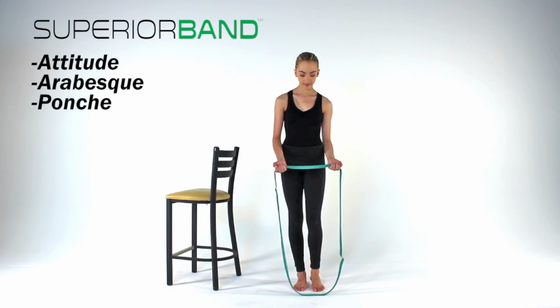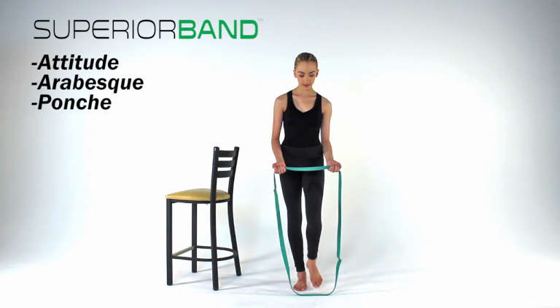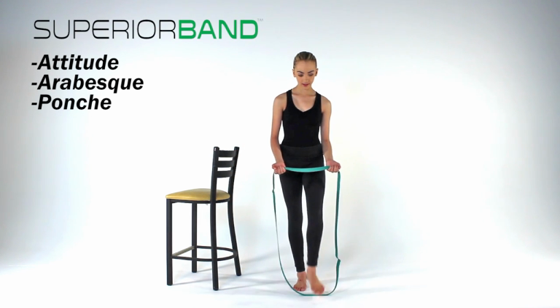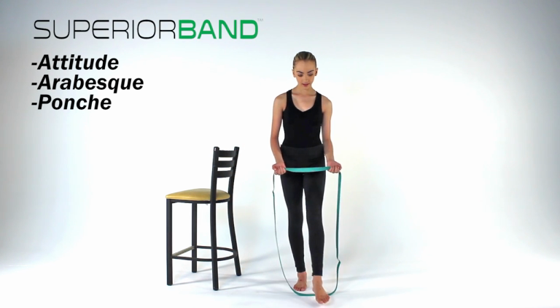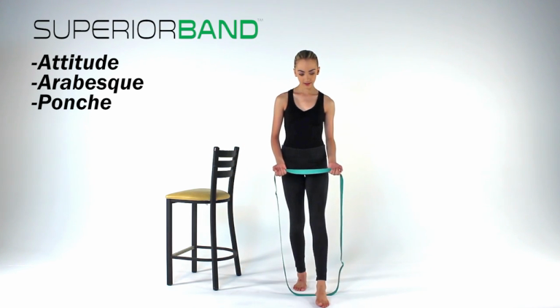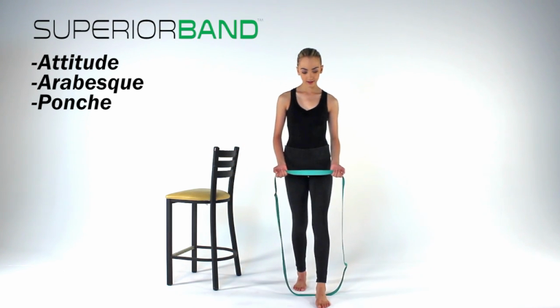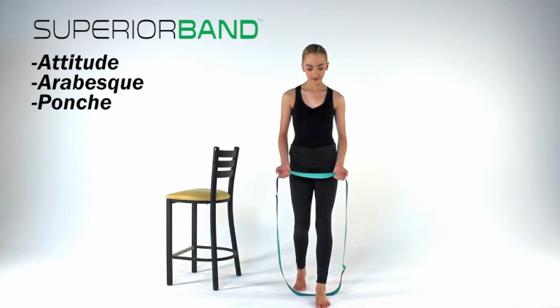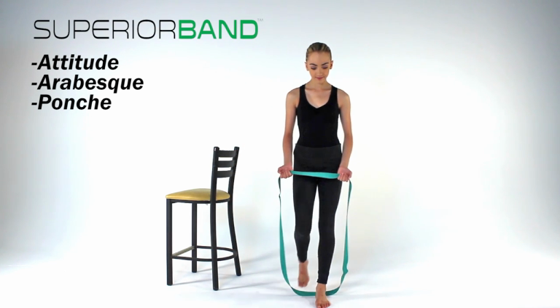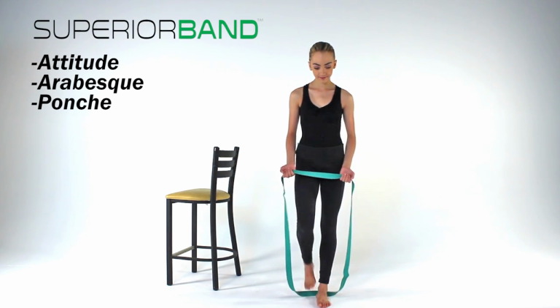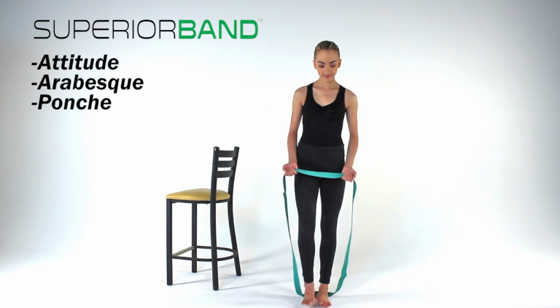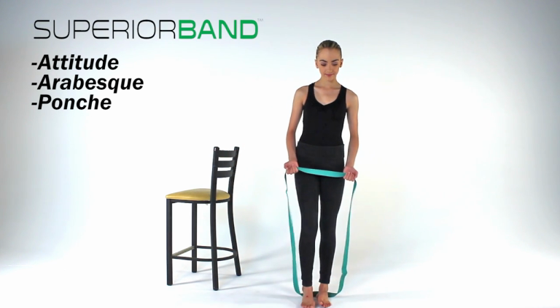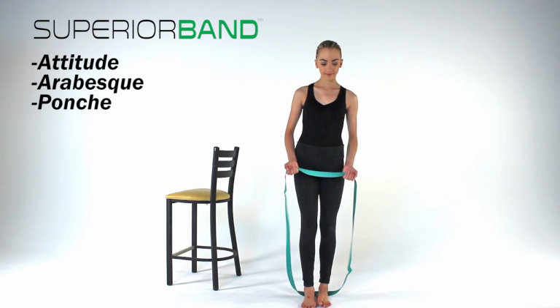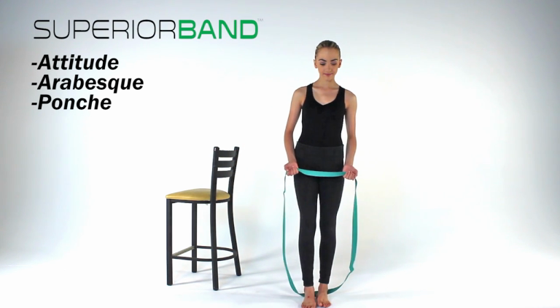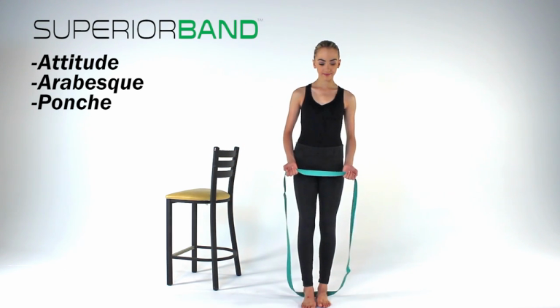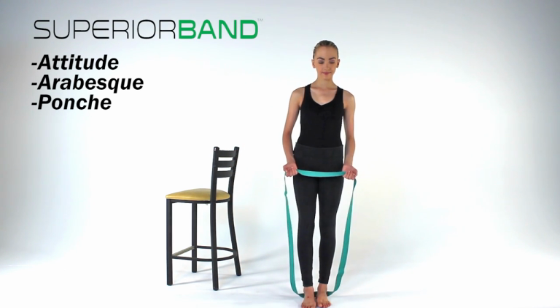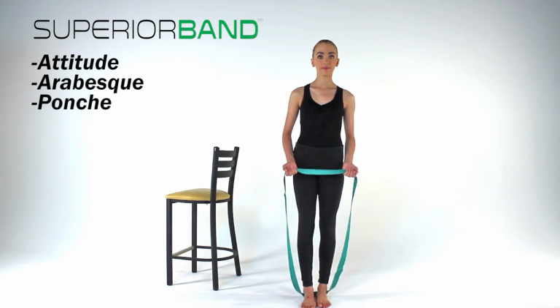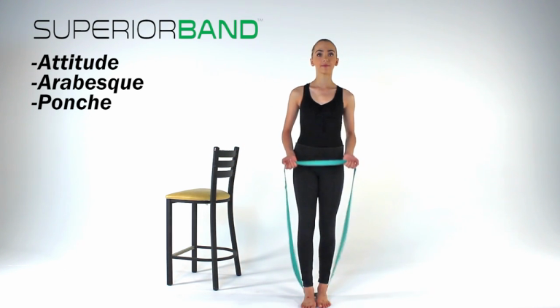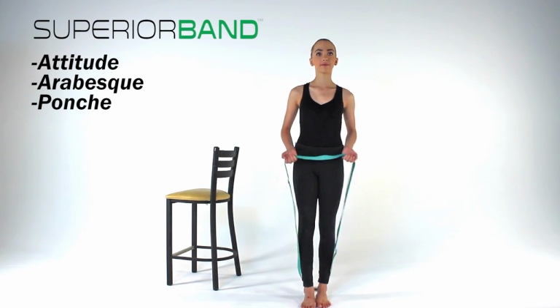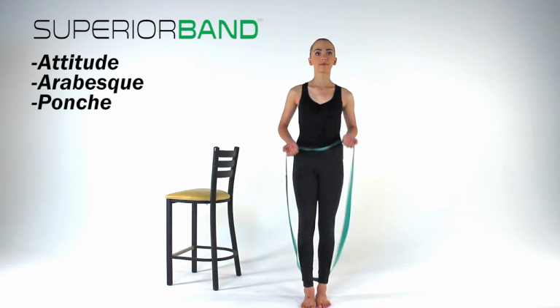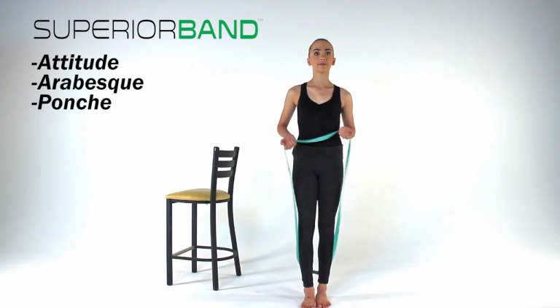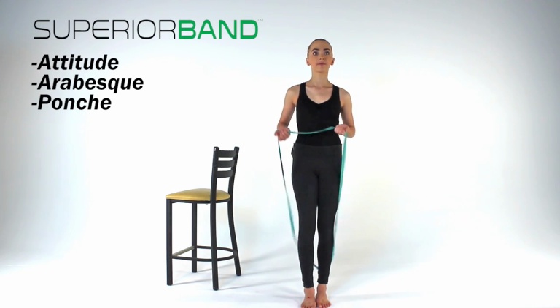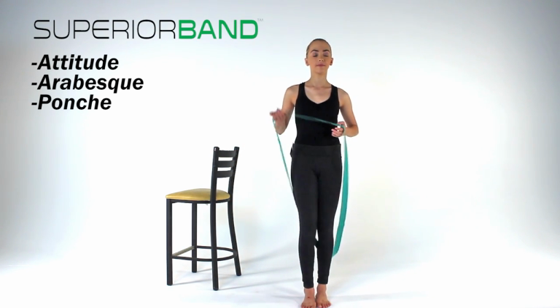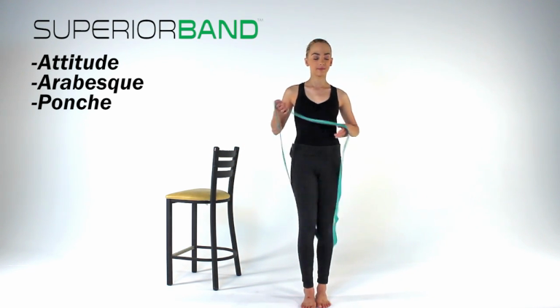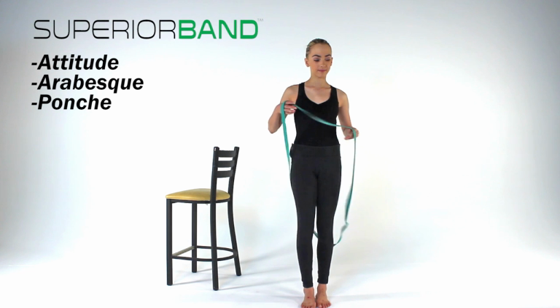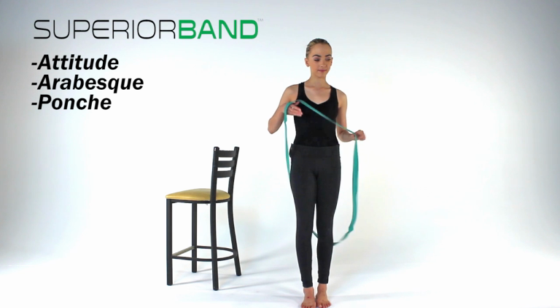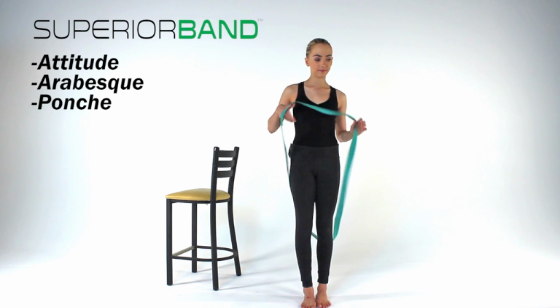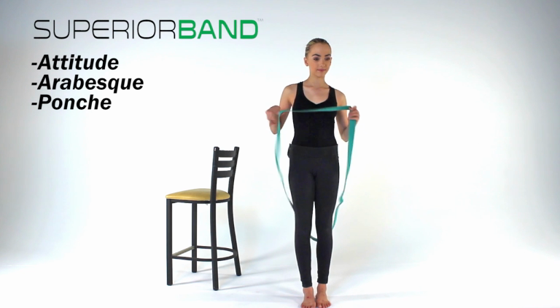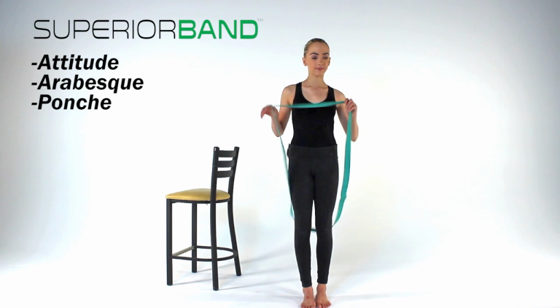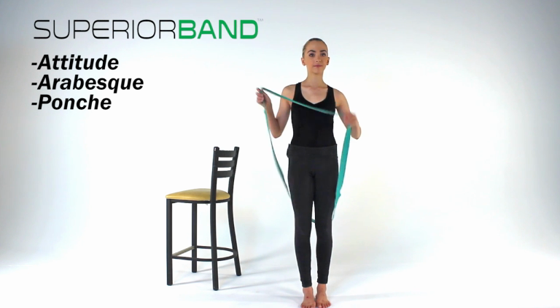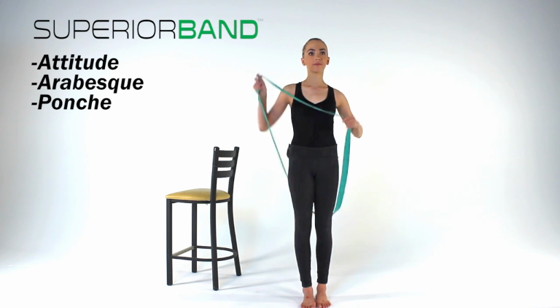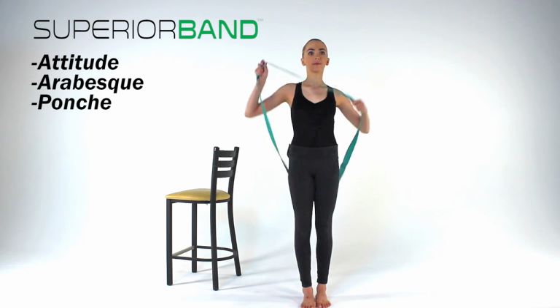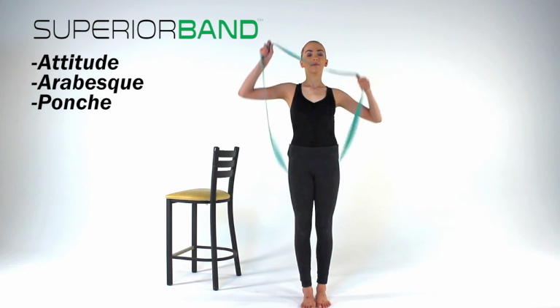Step into your superior band, pulling the band up under your arms and then over your head and shoulders.